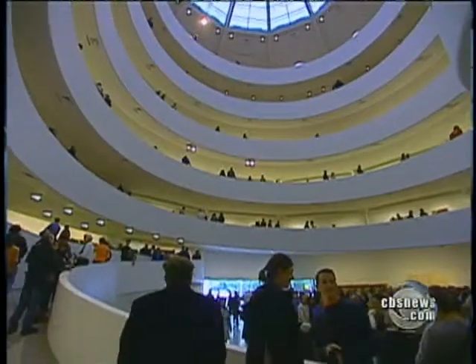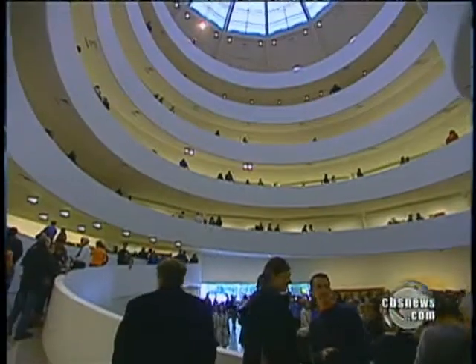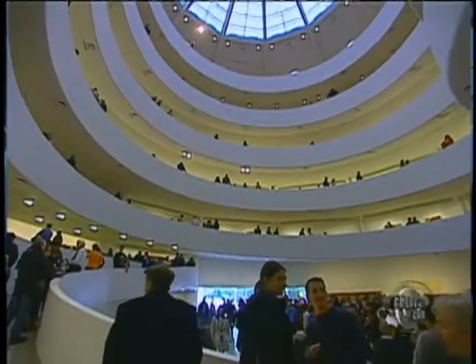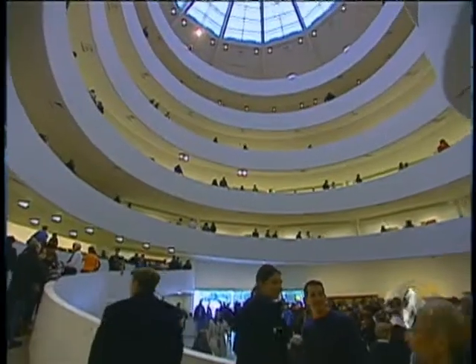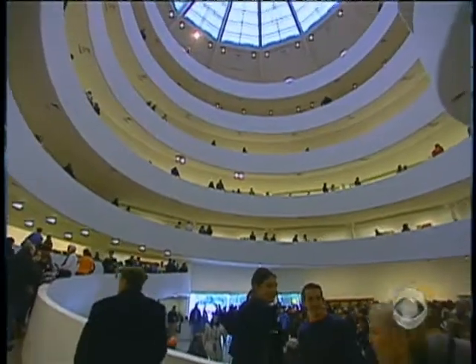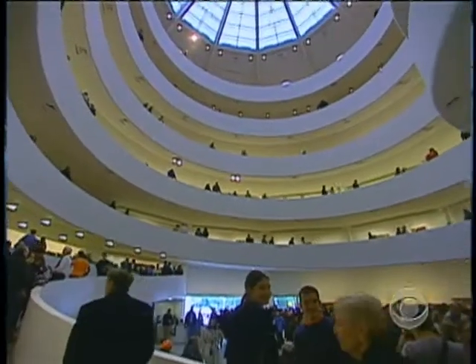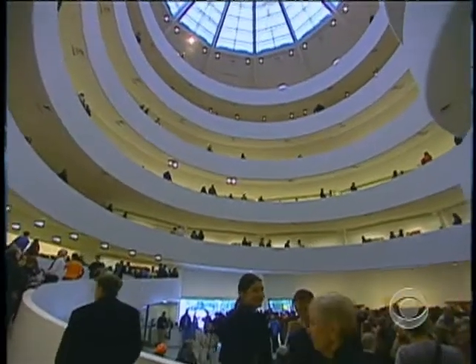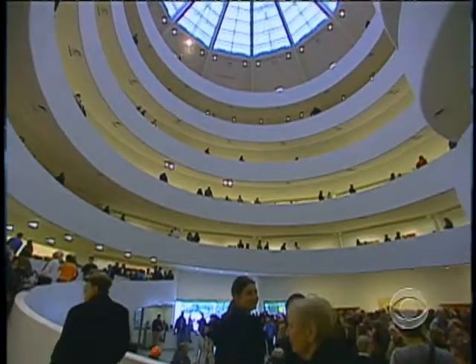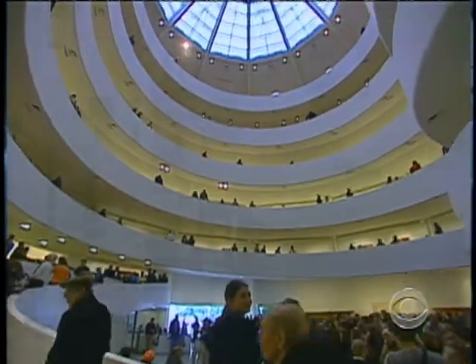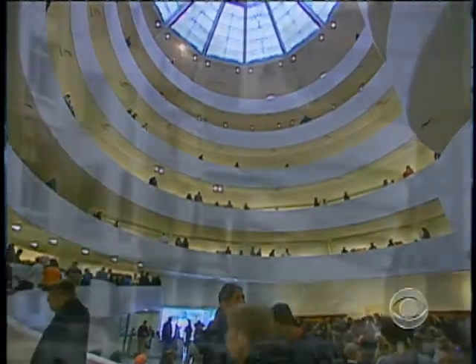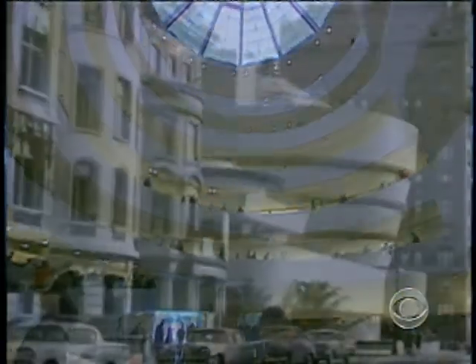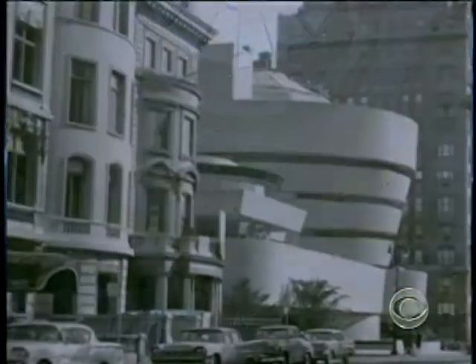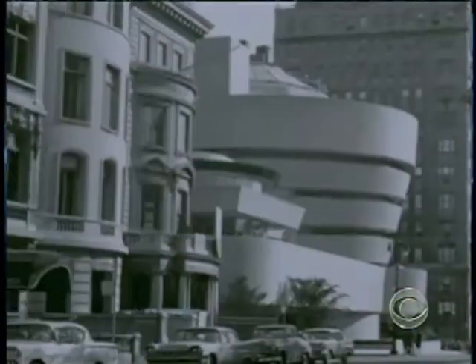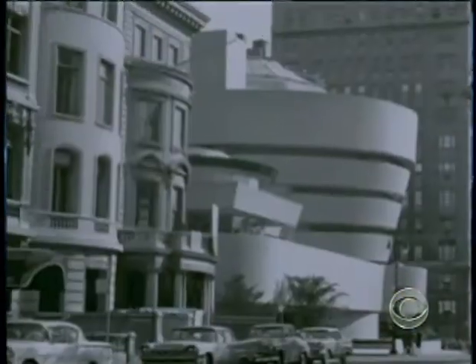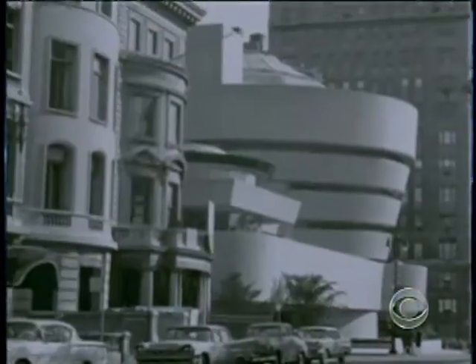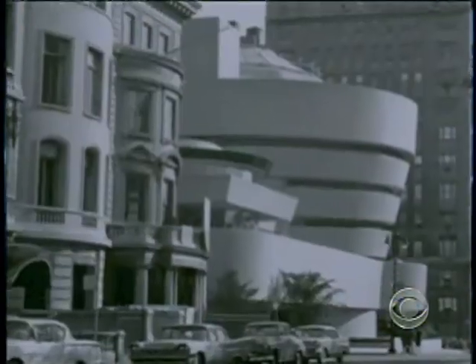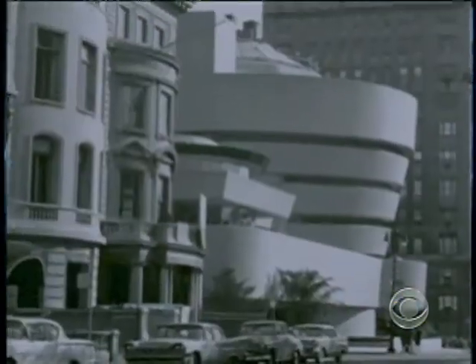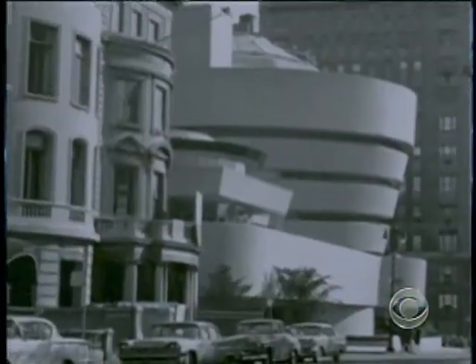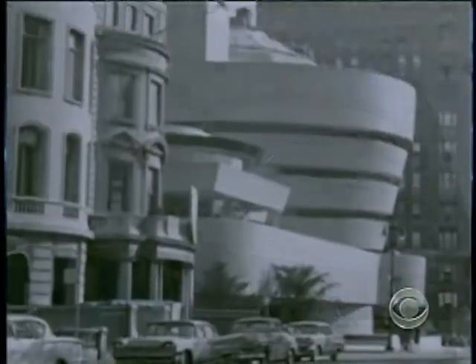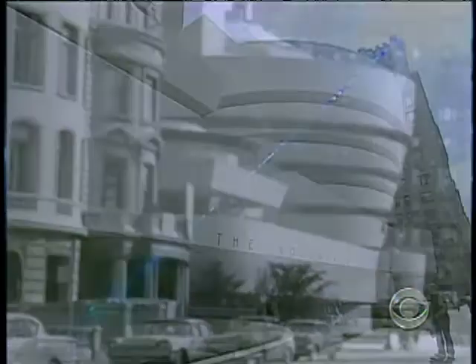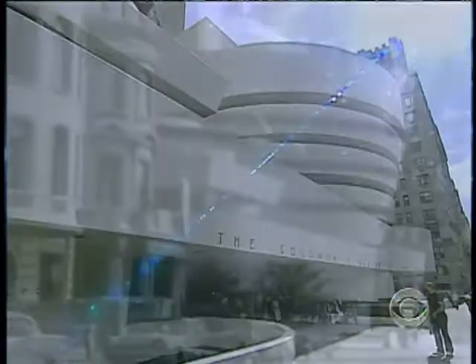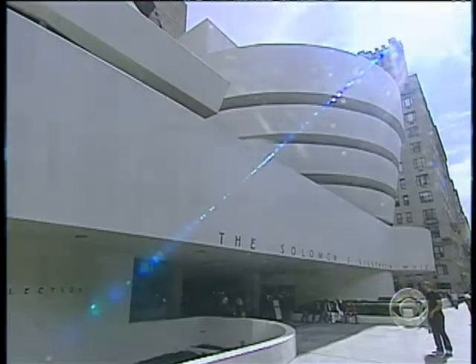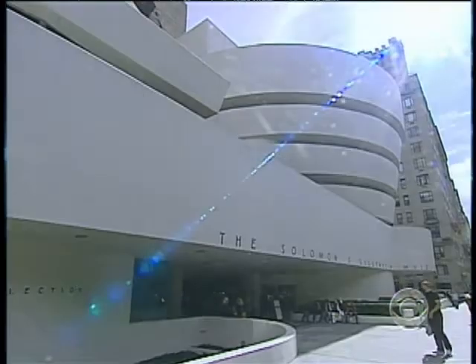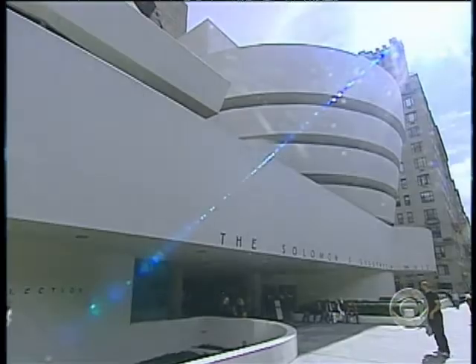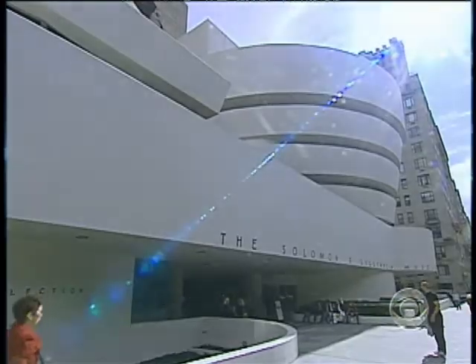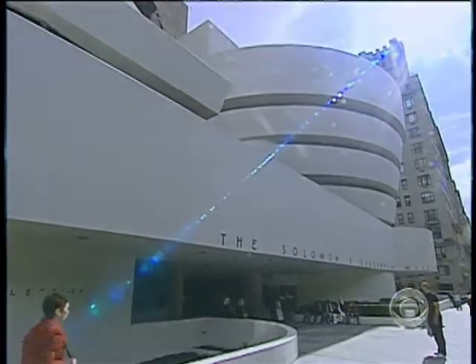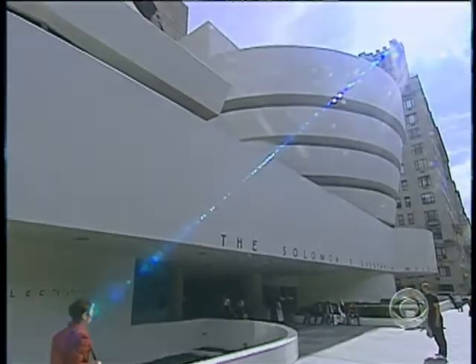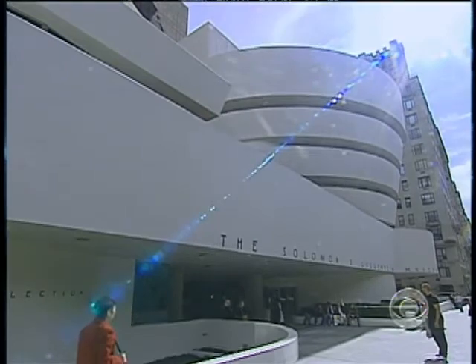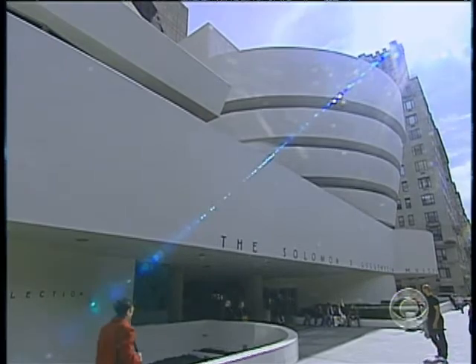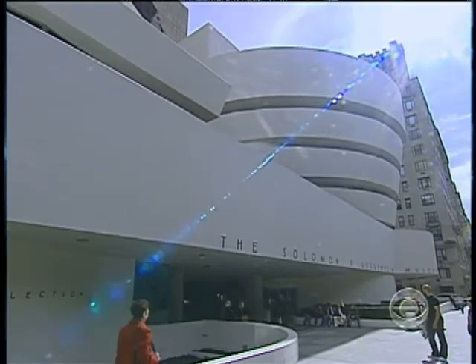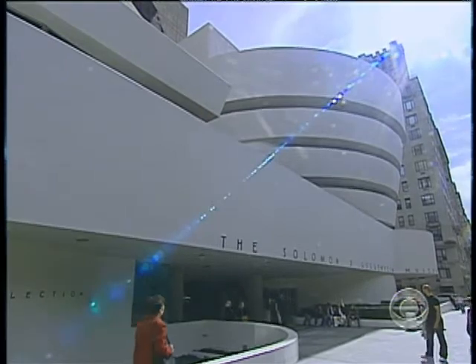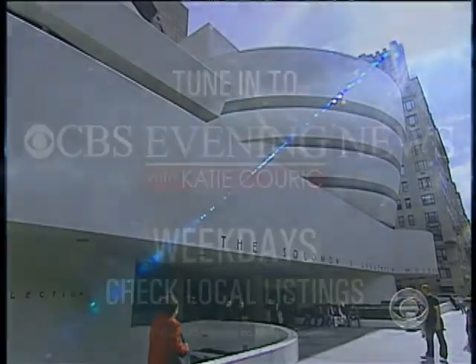Exciting indeed, even 50 years on. Seth Doan, CBS News, New York.